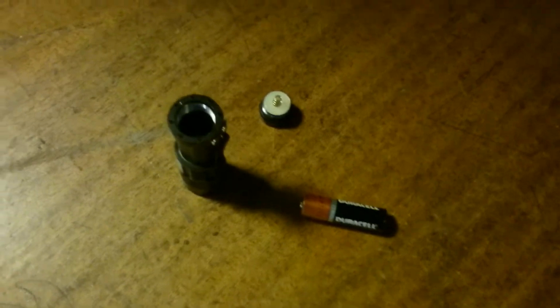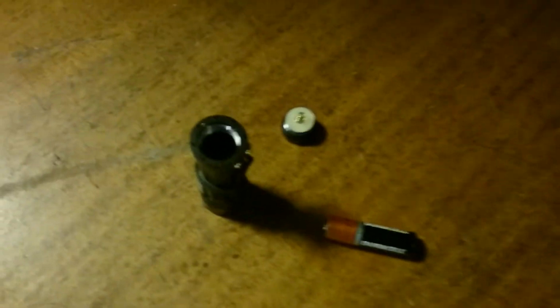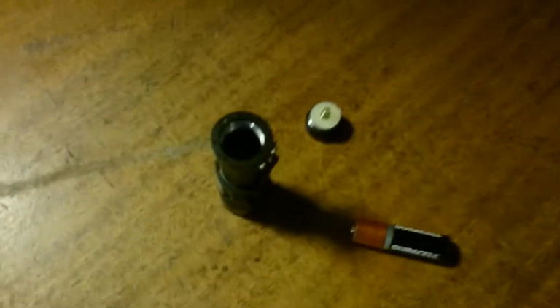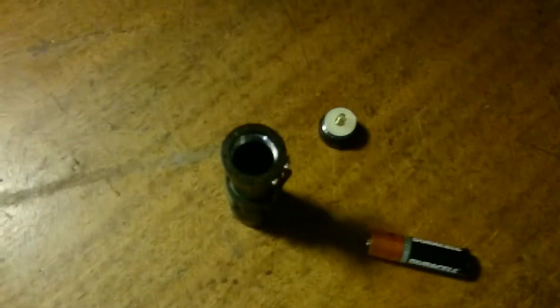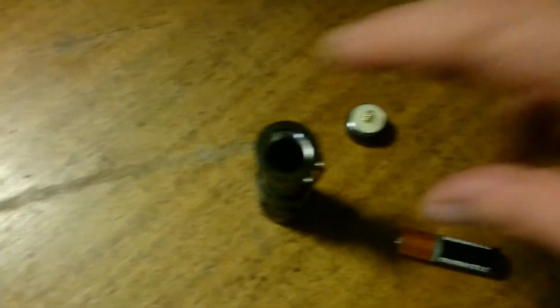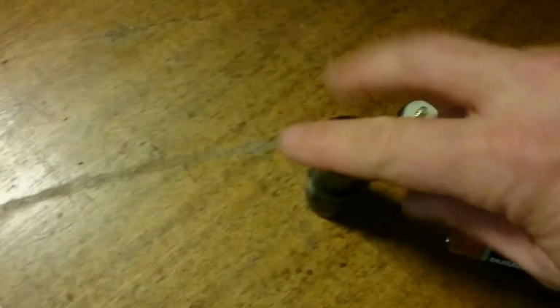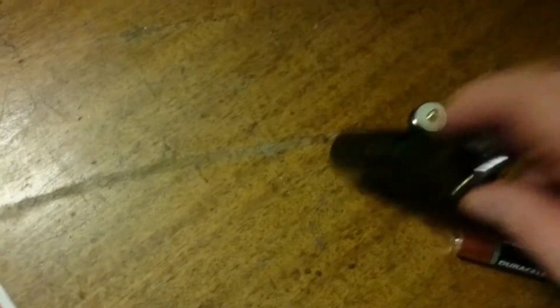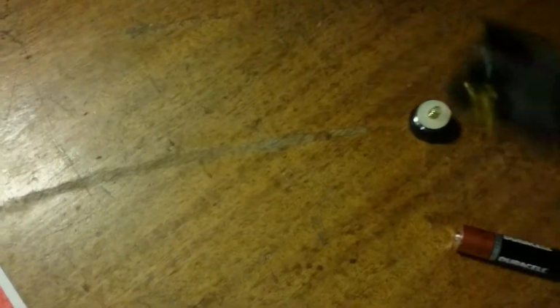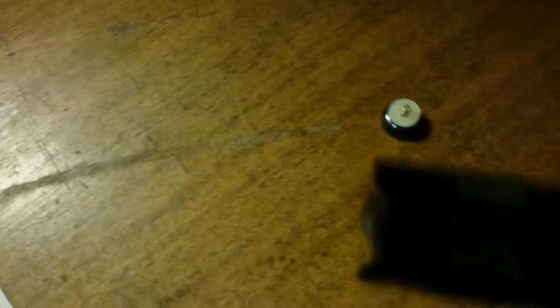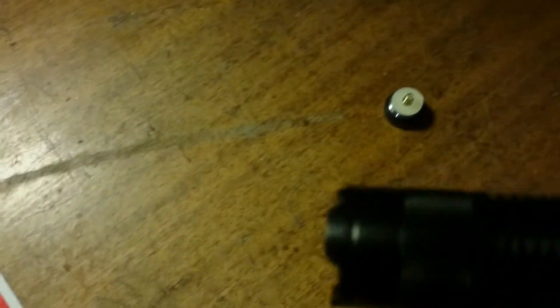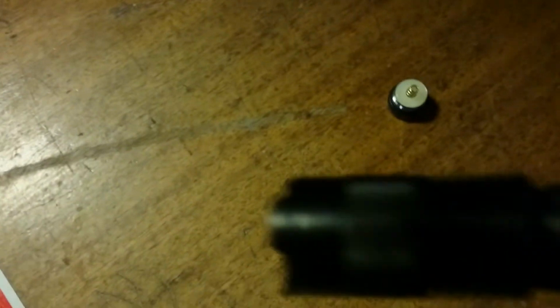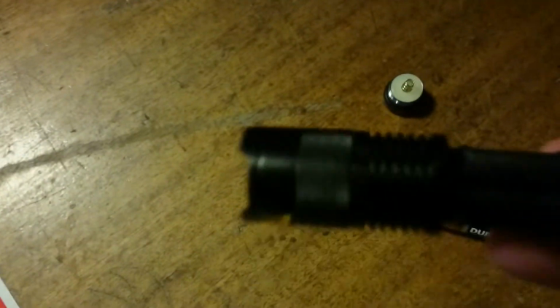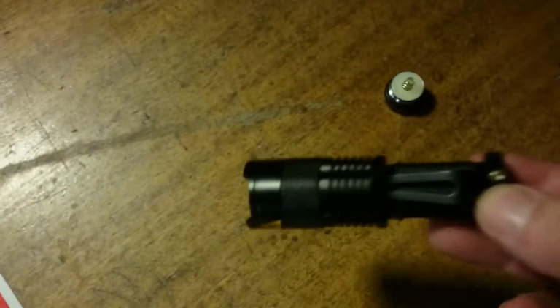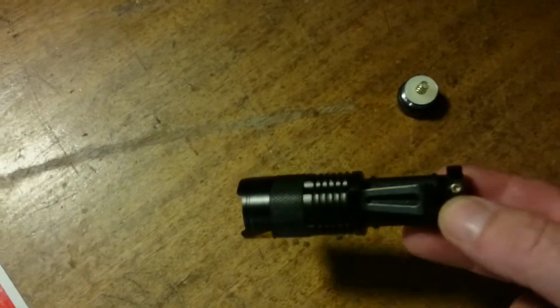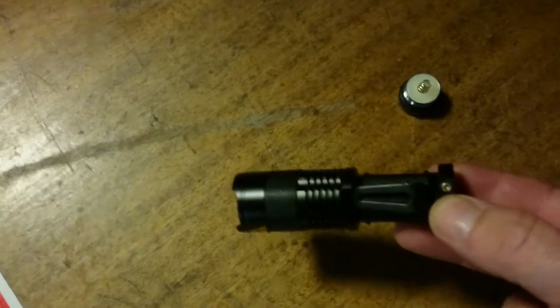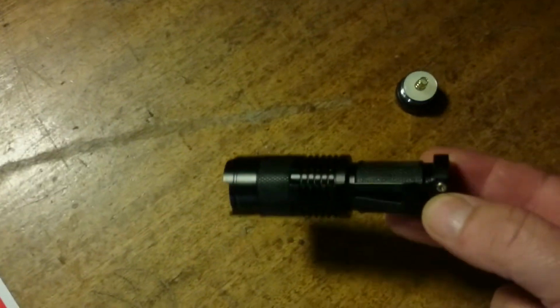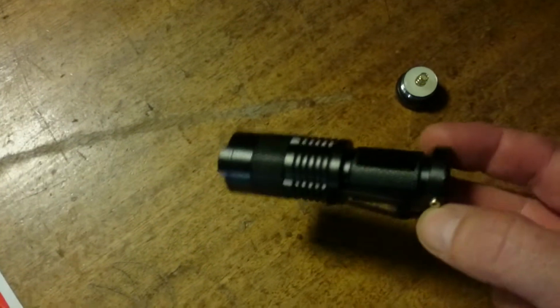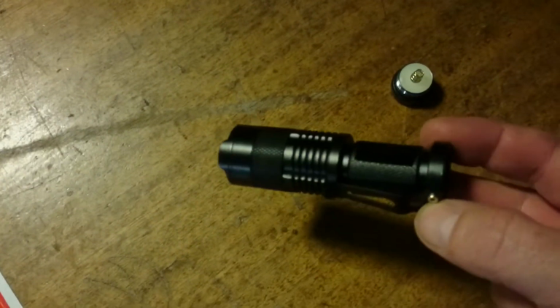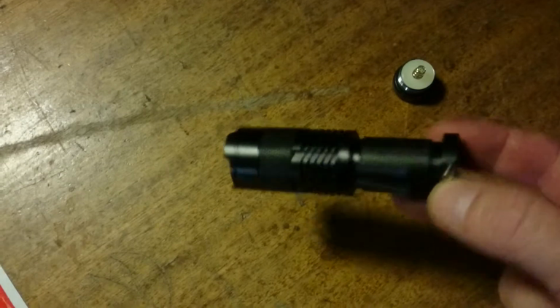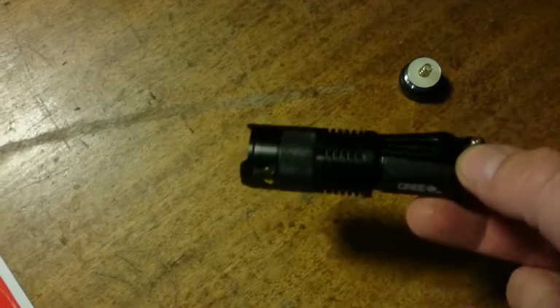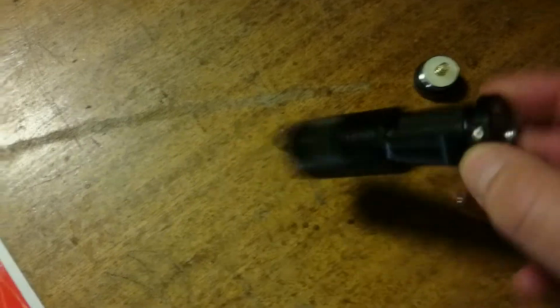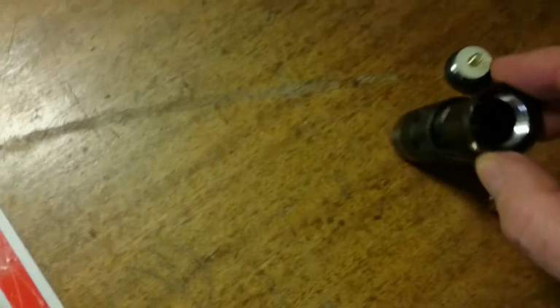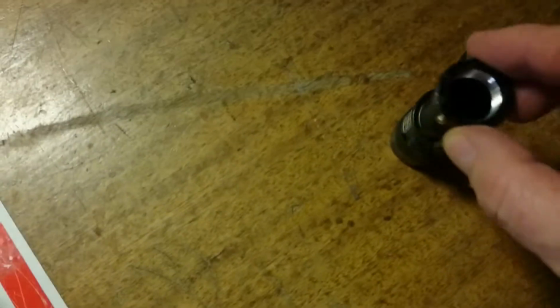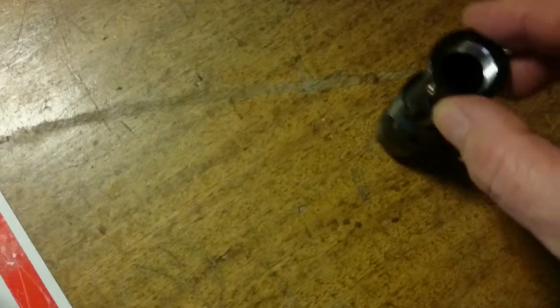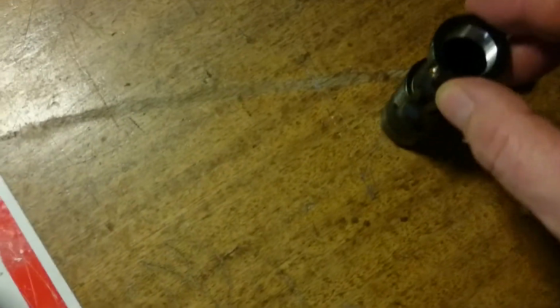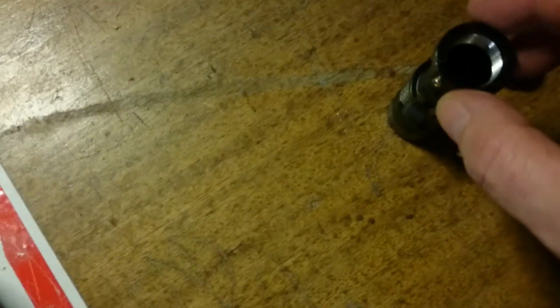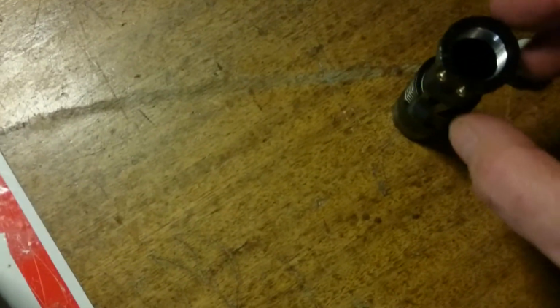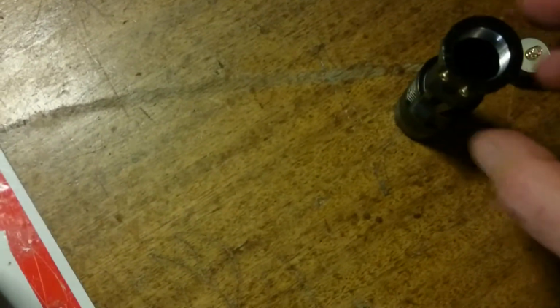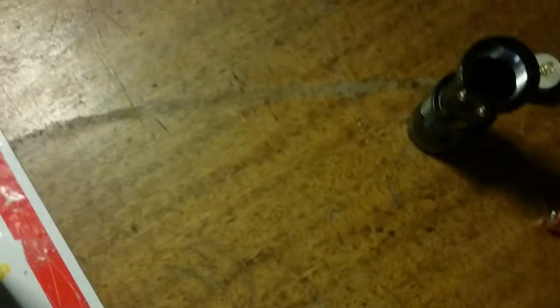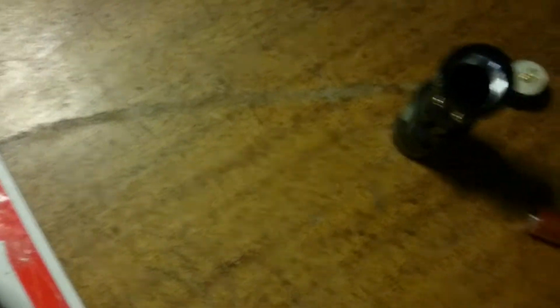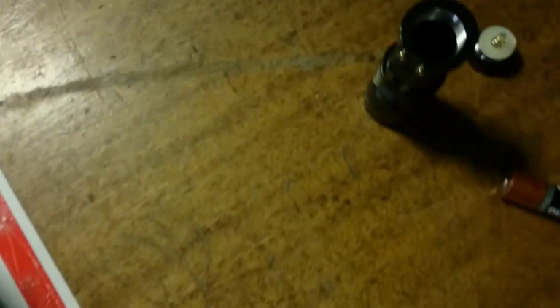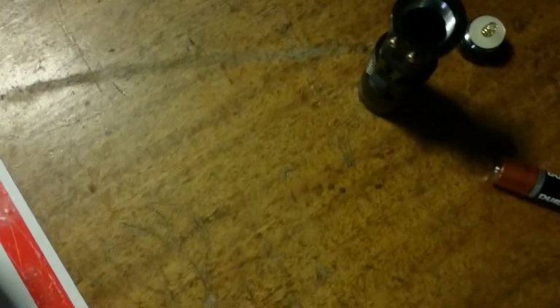Great little video on some cheap little torches I bought. Put them in the car, put them everywhere.